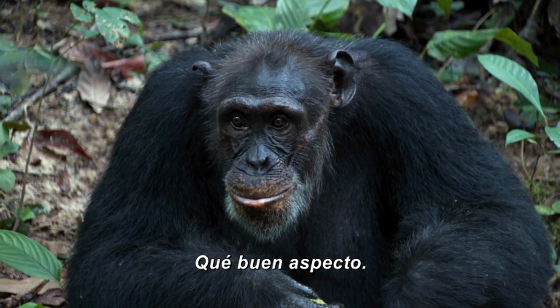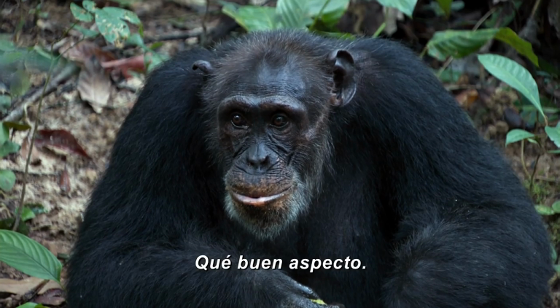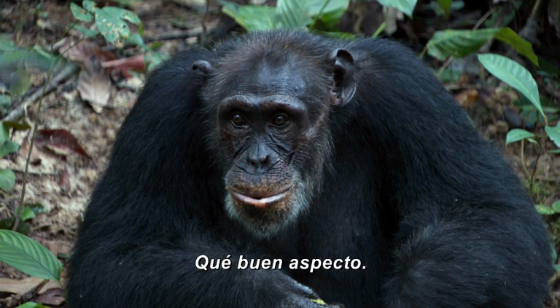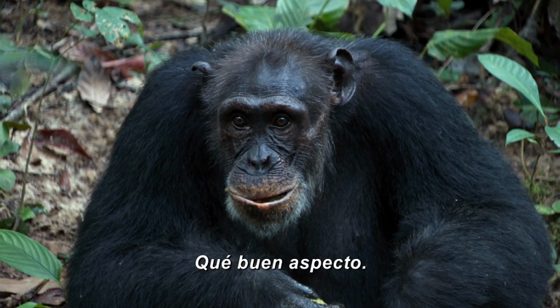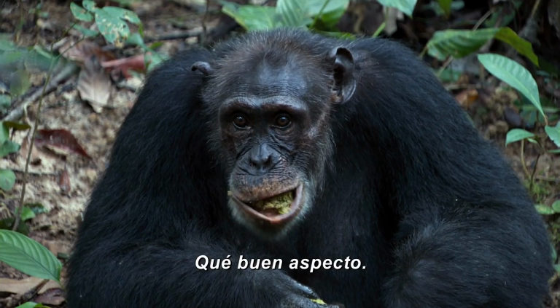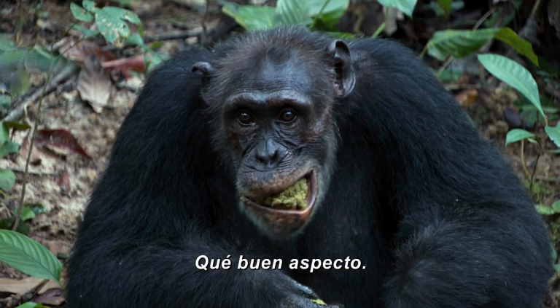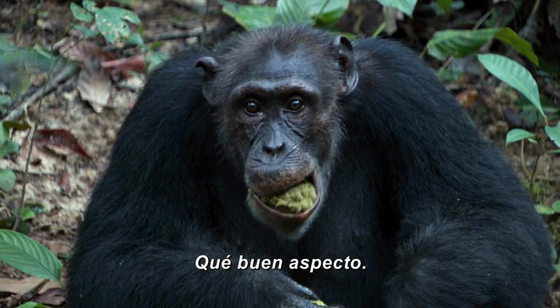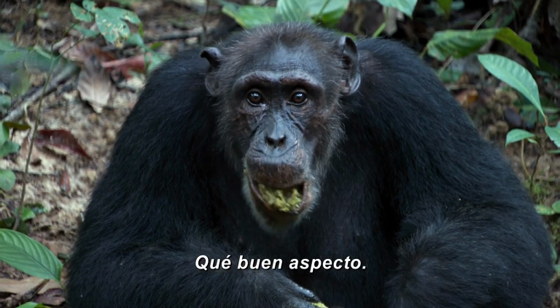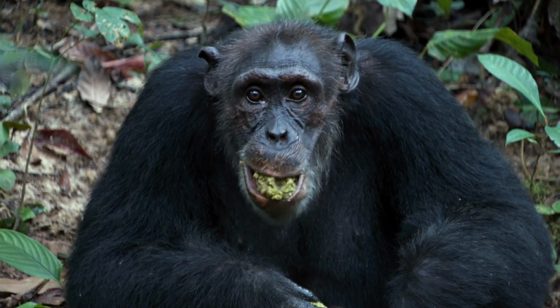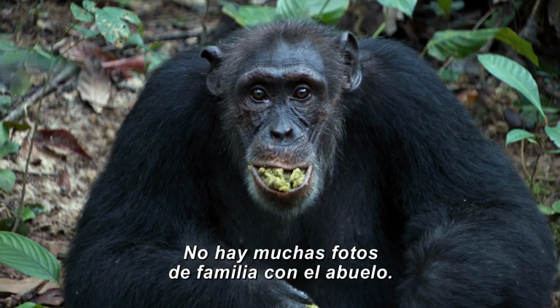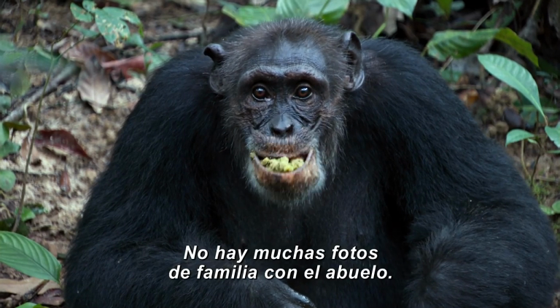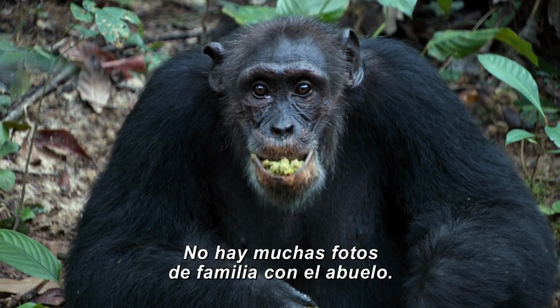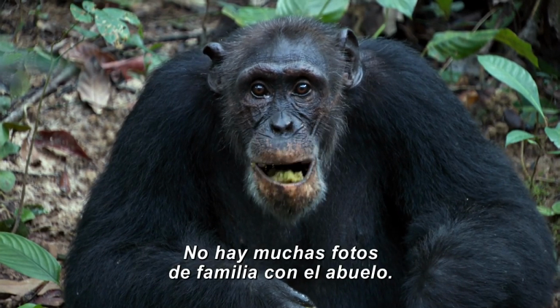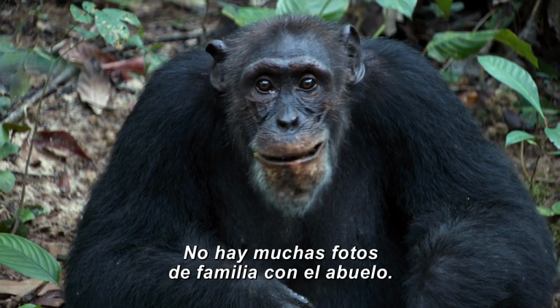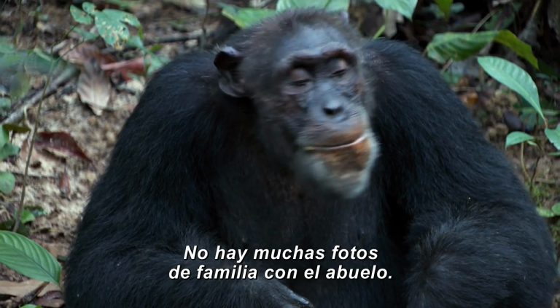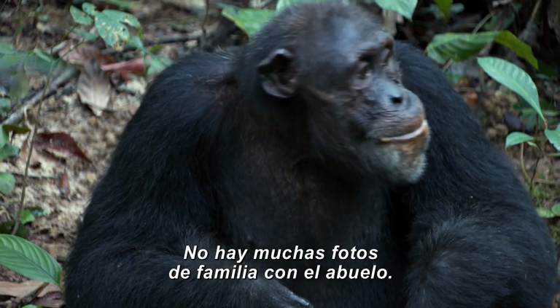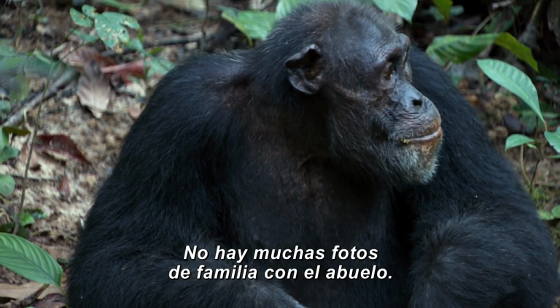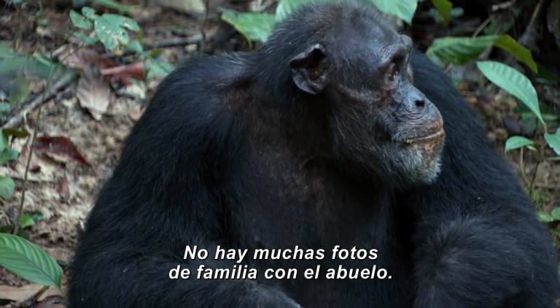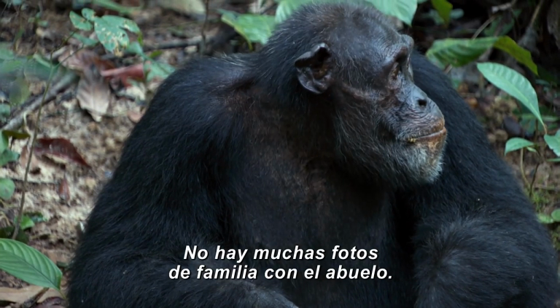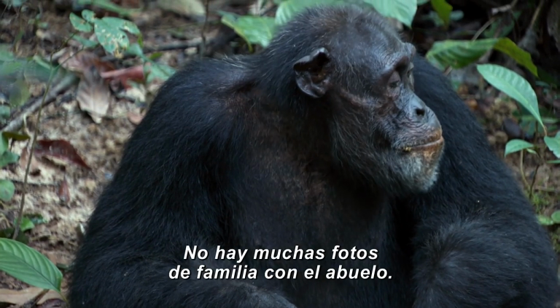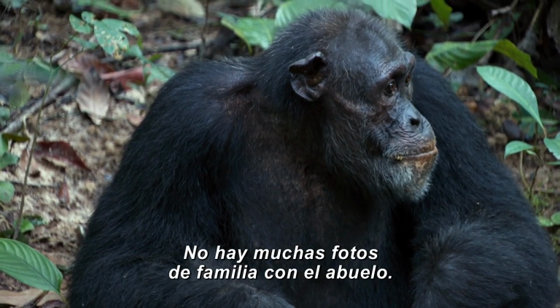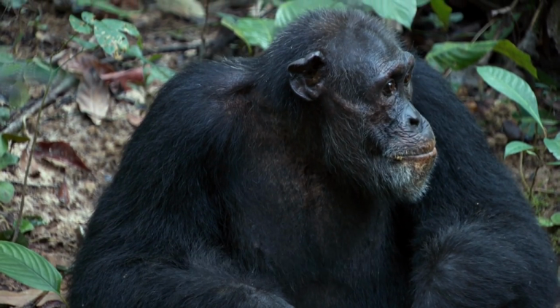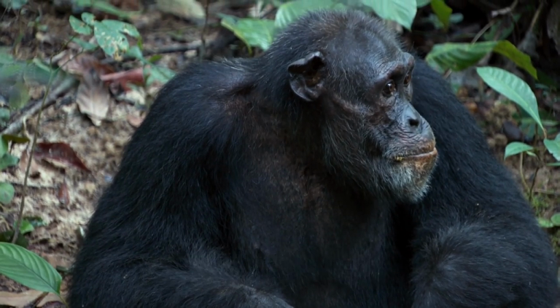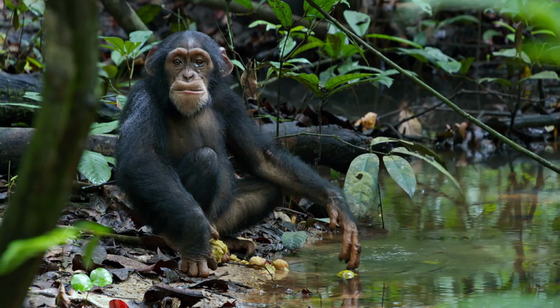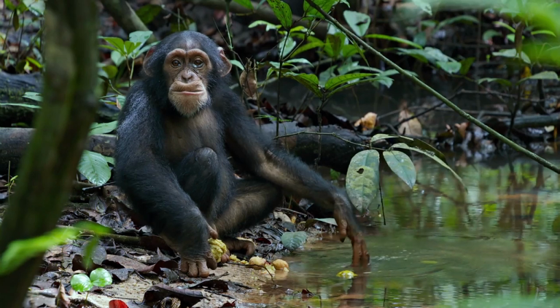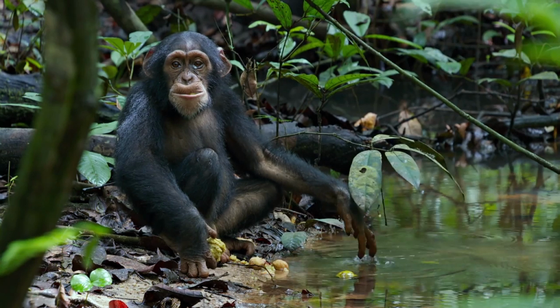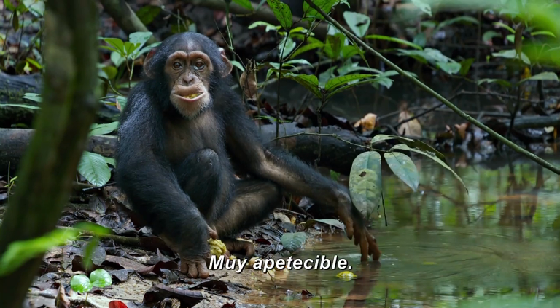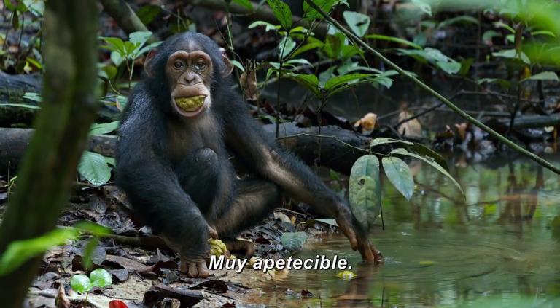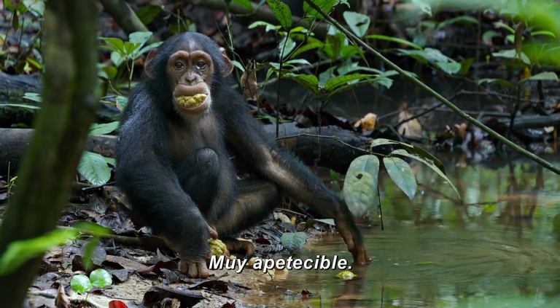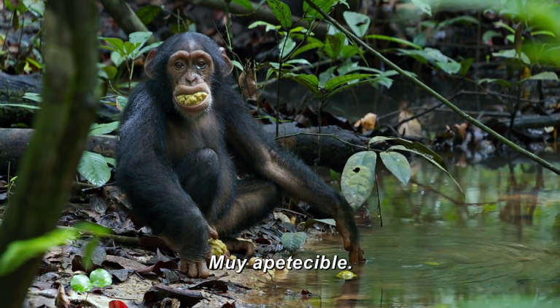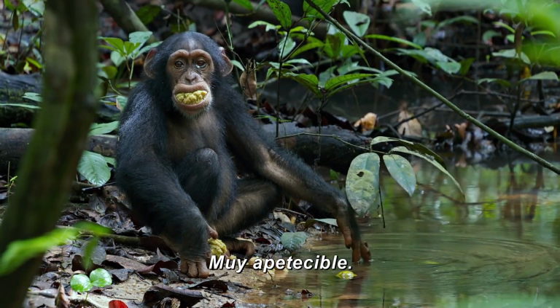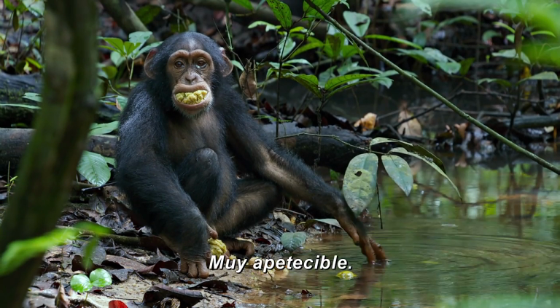That's a good look. Not a lot of family photos with Grandpa. Very appetizing.